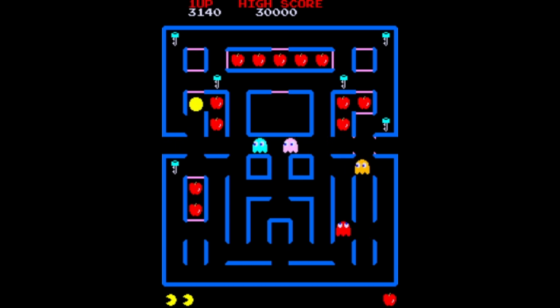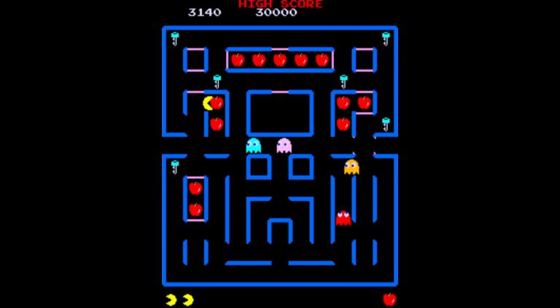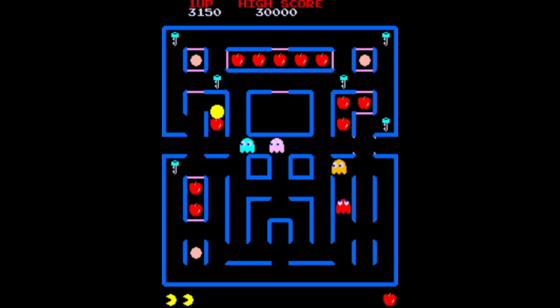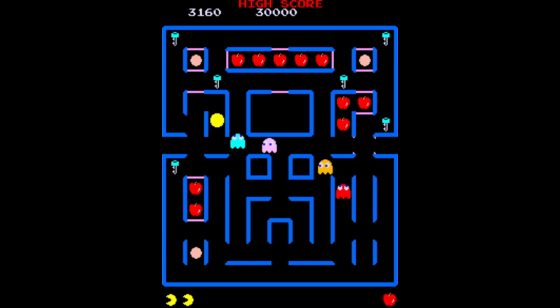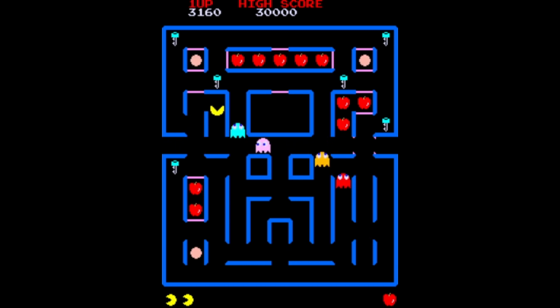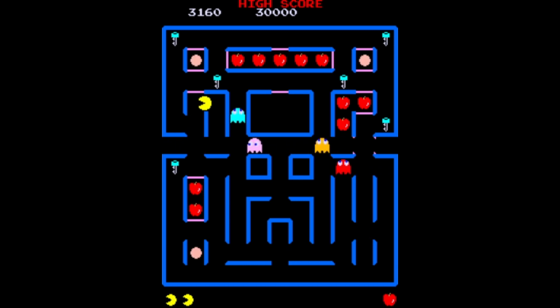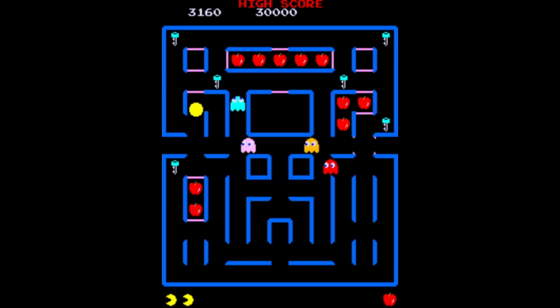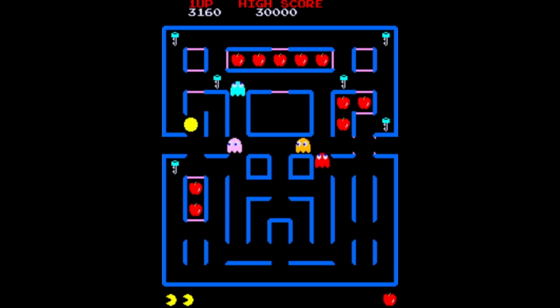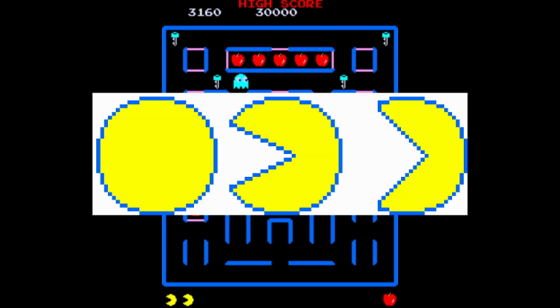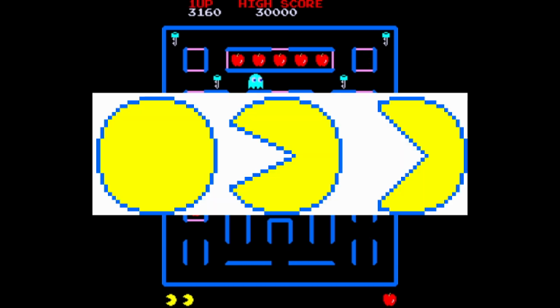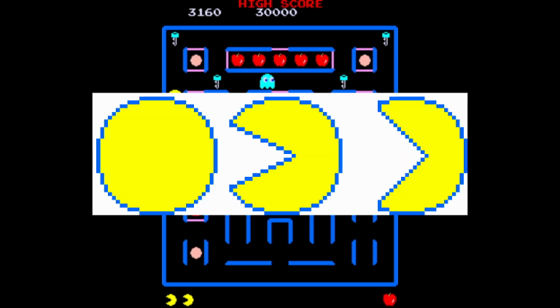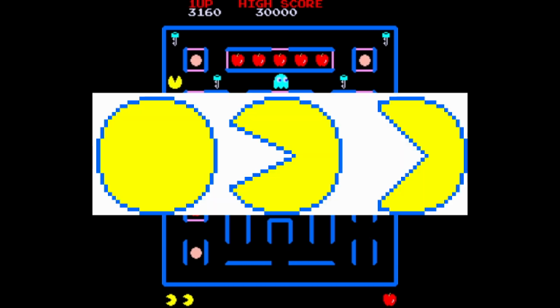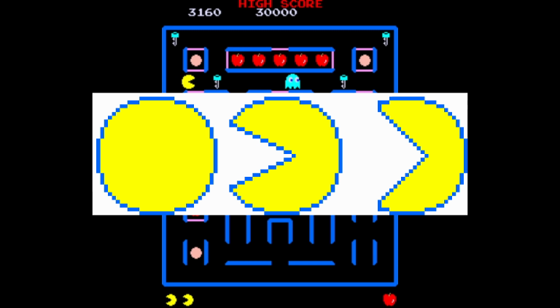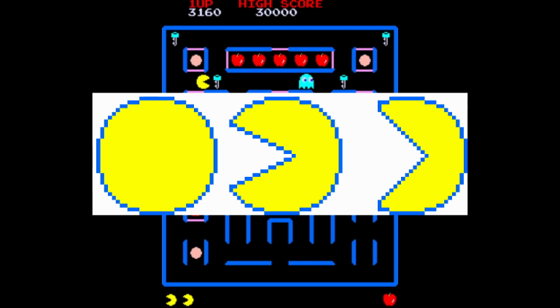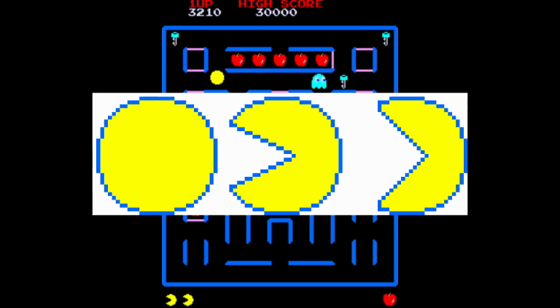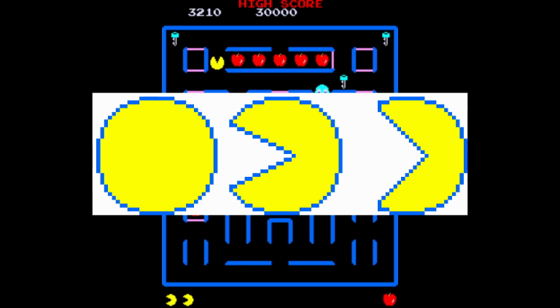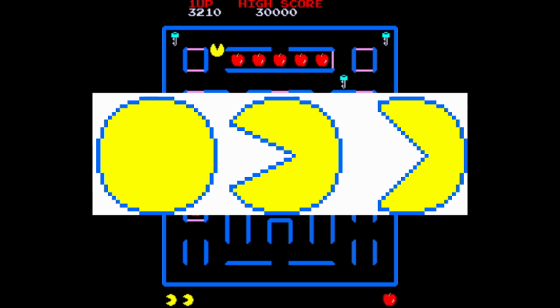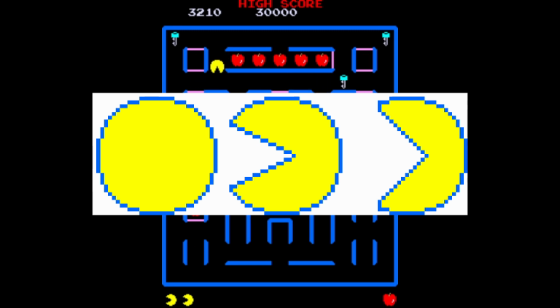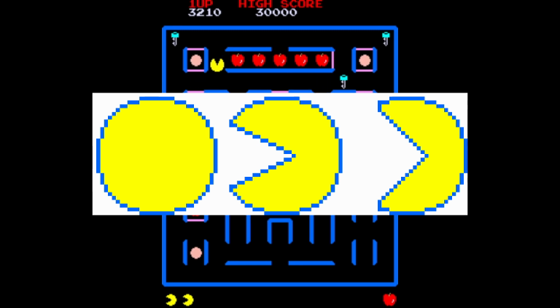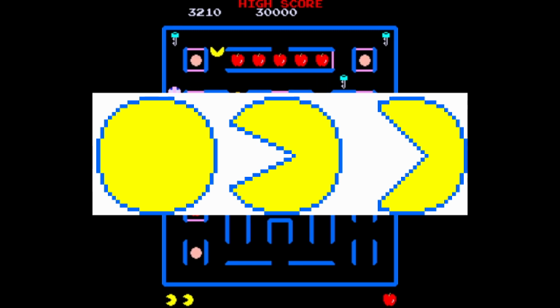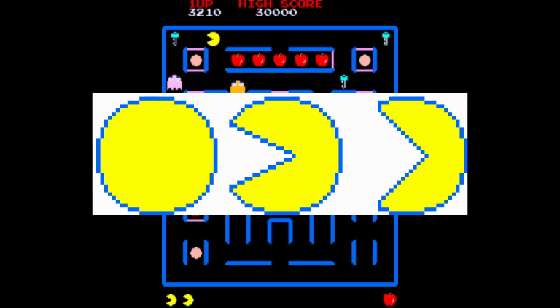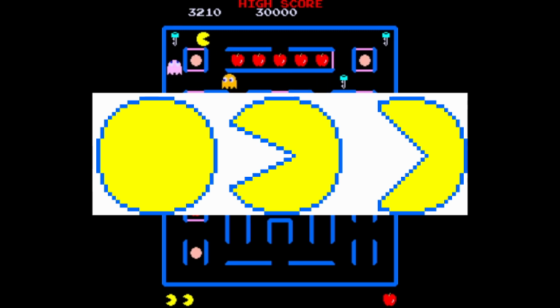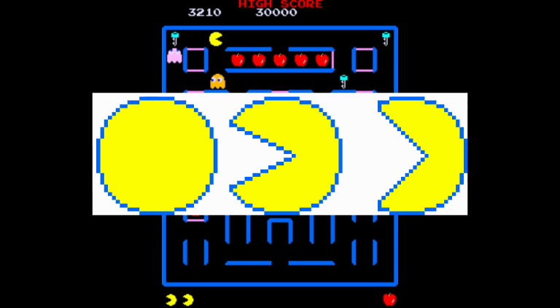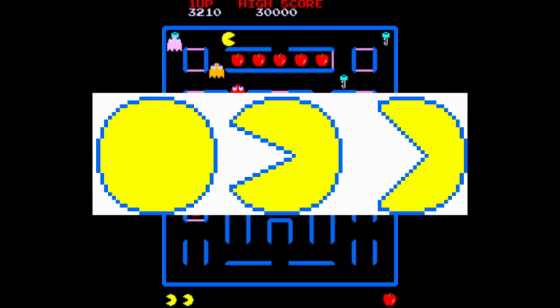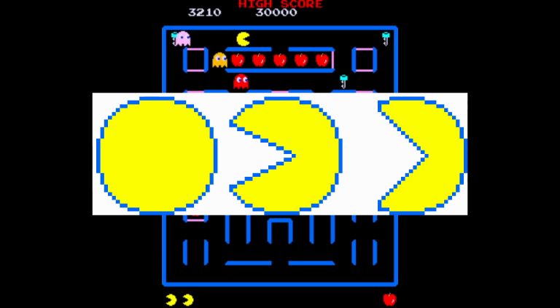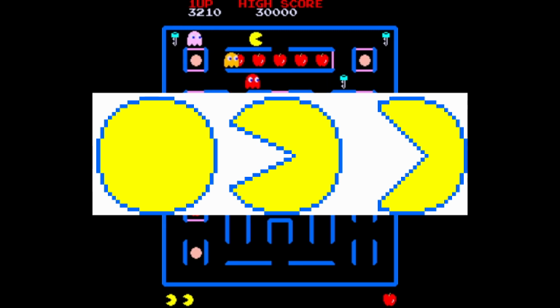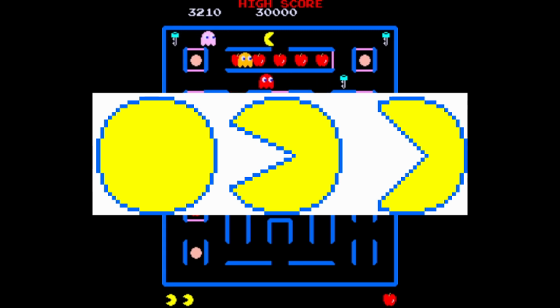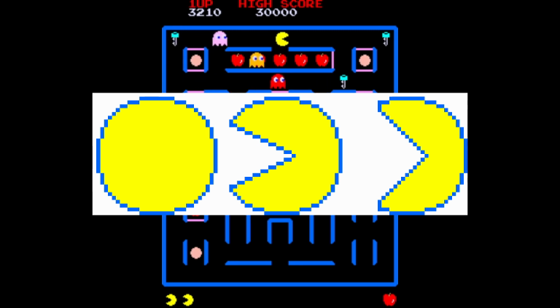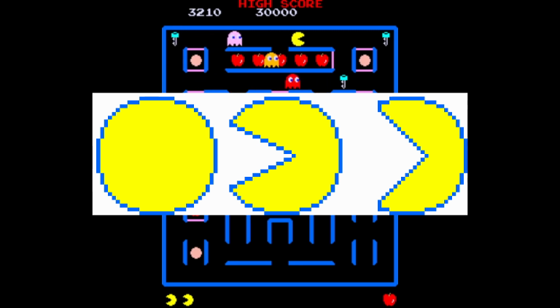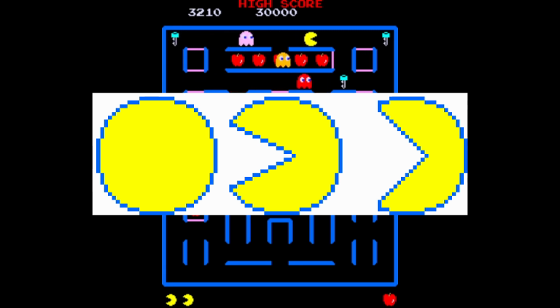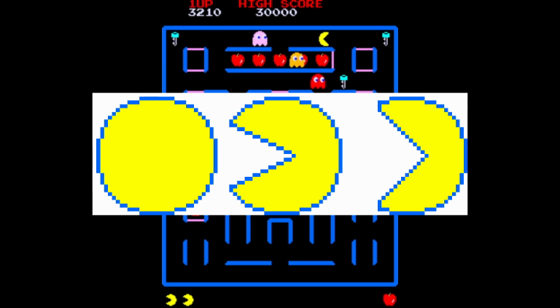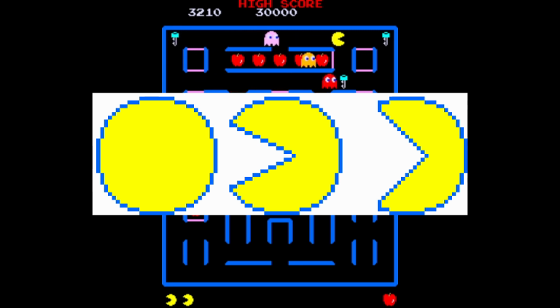Finally, most of the Pac-Man sprites in this game have a blue outline that isn't seen in-game due to the color palette.